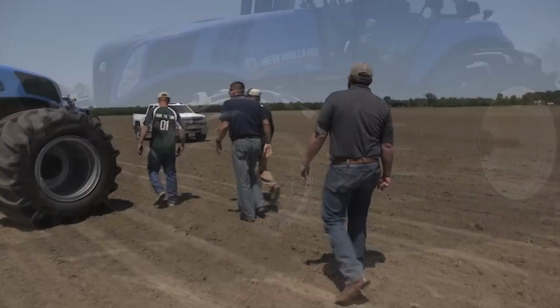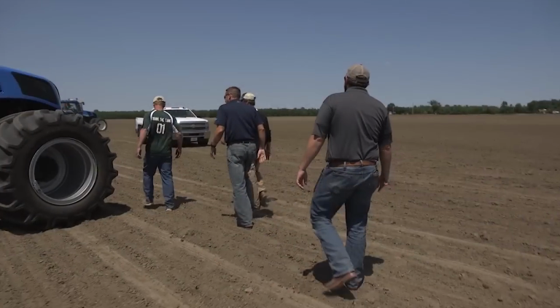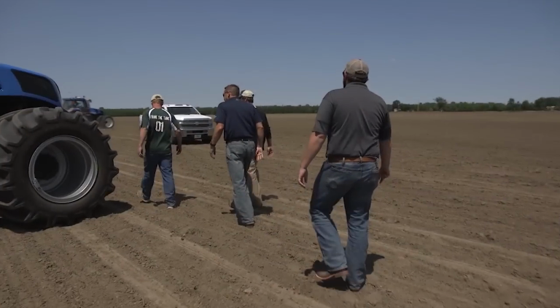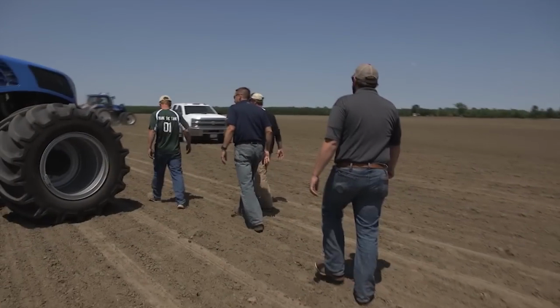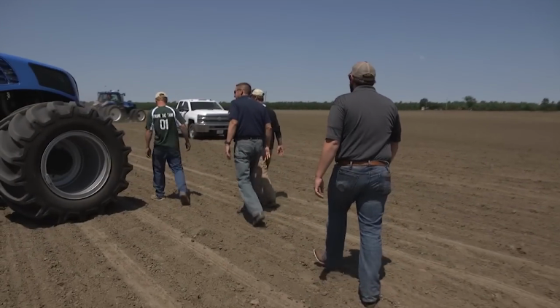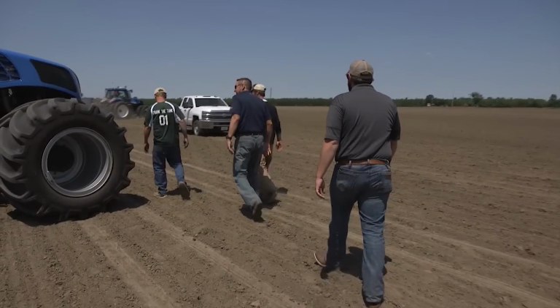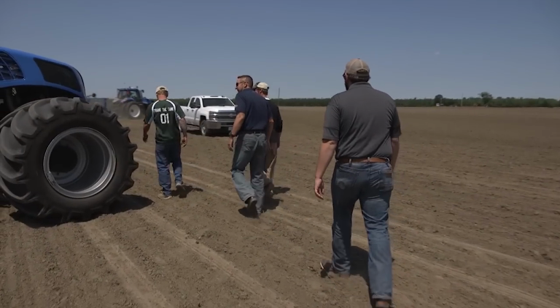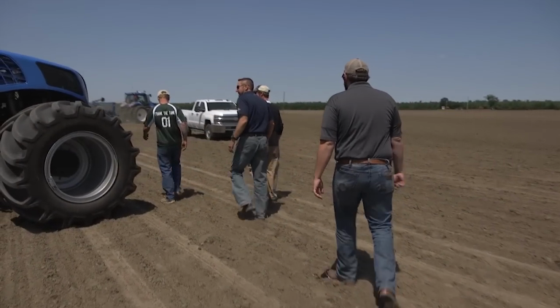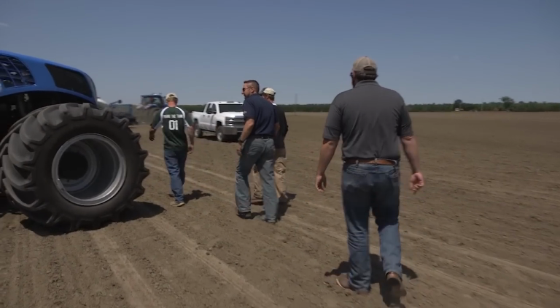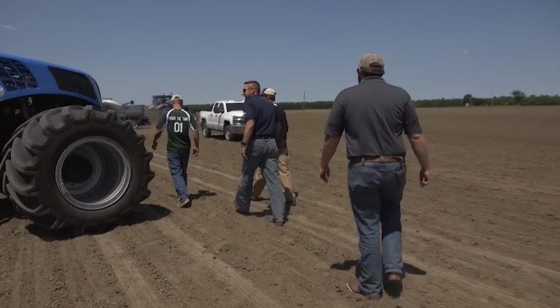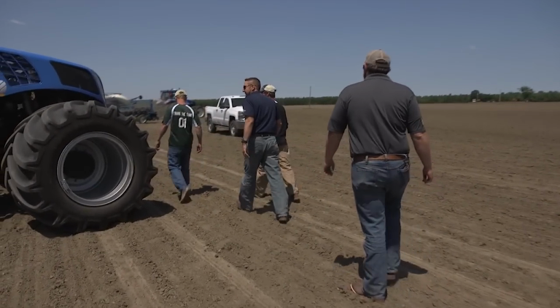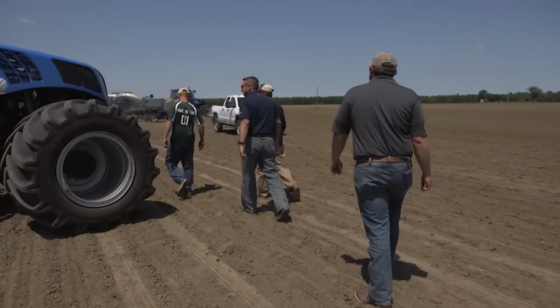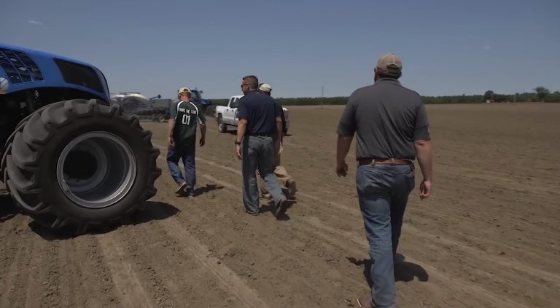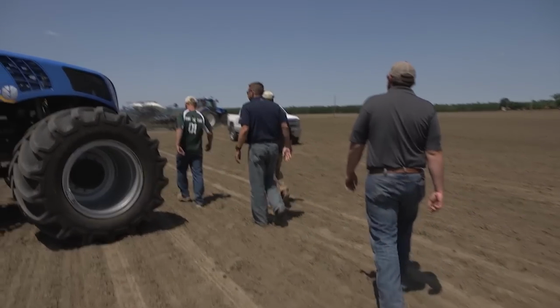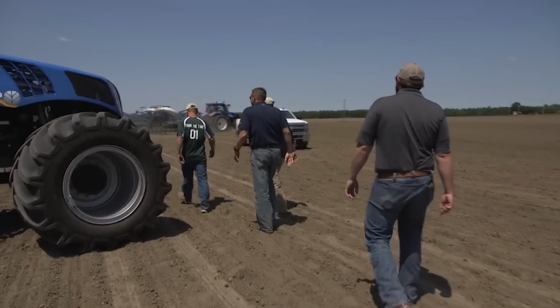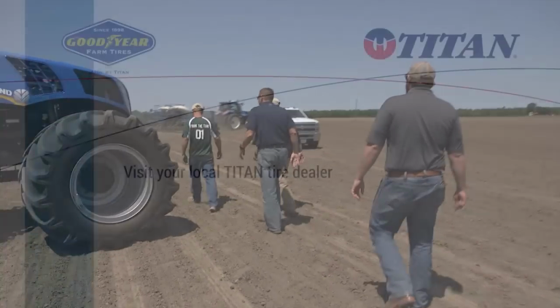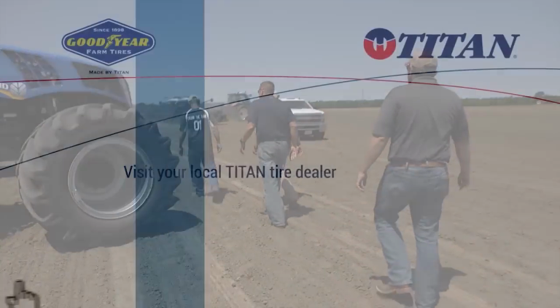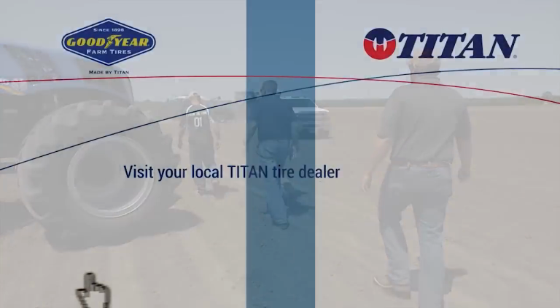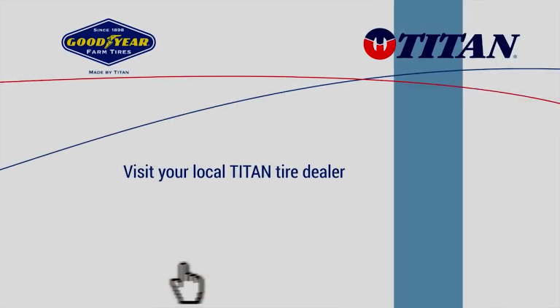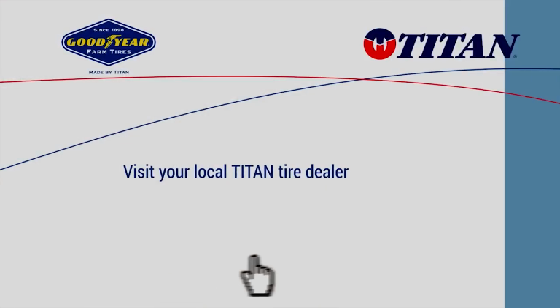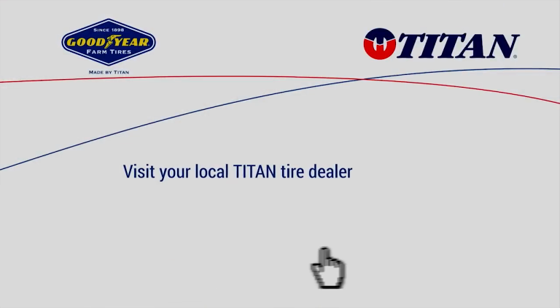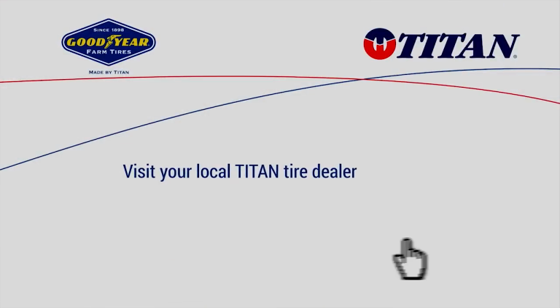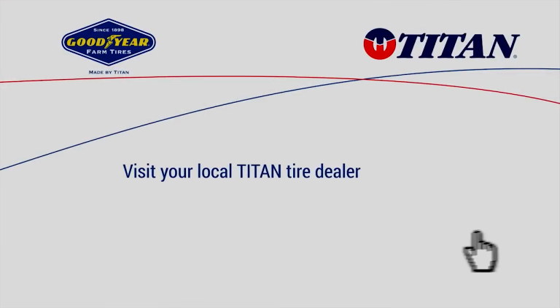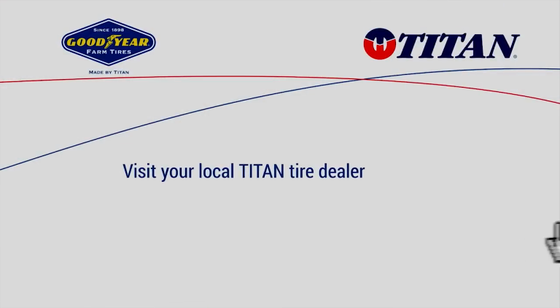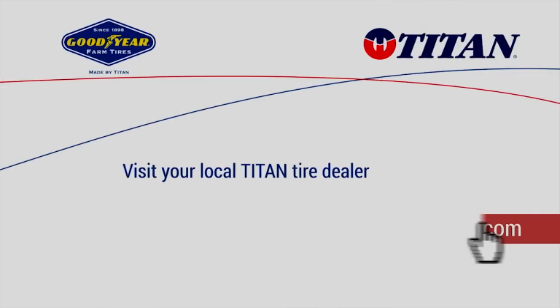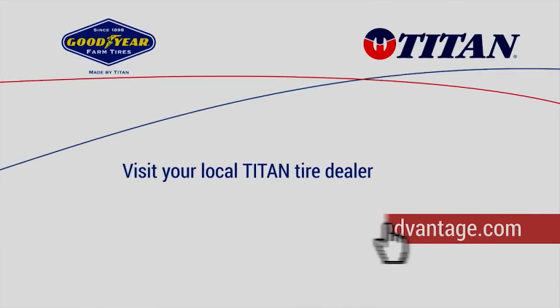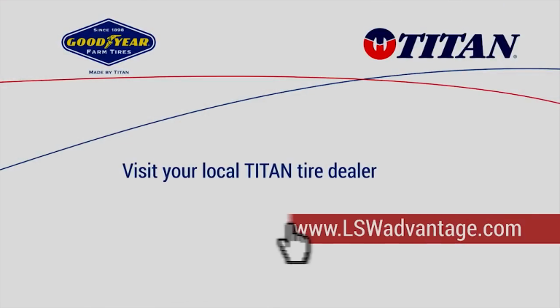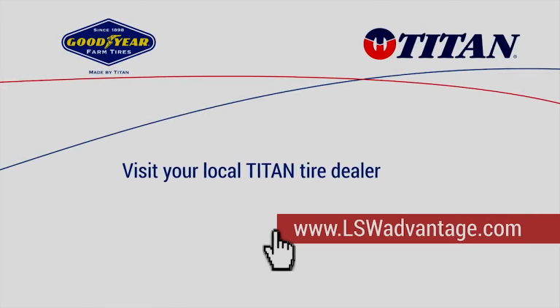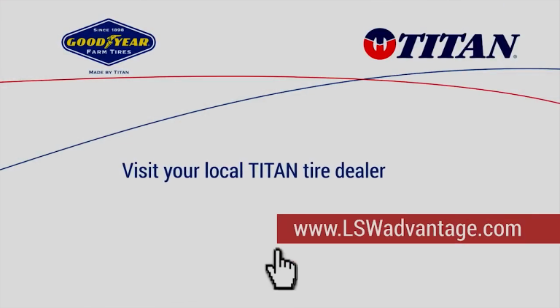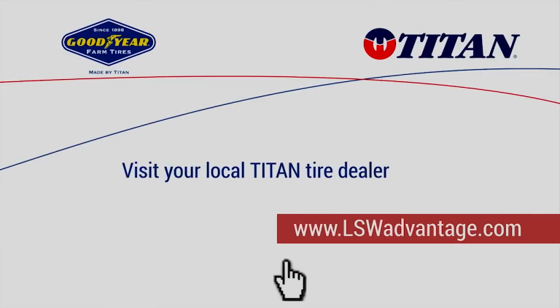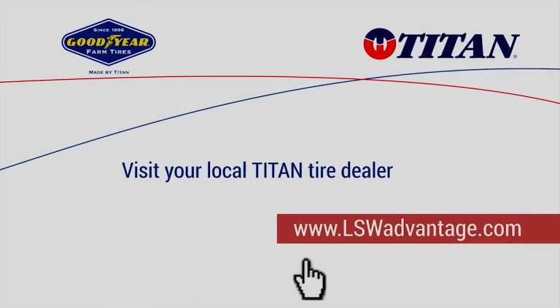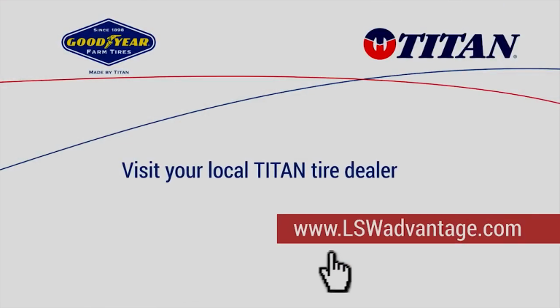So what are you waiting for? Visit your local Titan dealer today to start saving with Titan Goodyear LSW Super Singles.